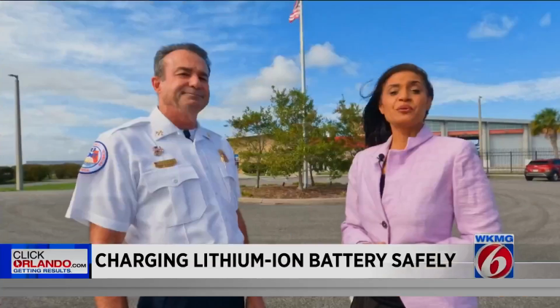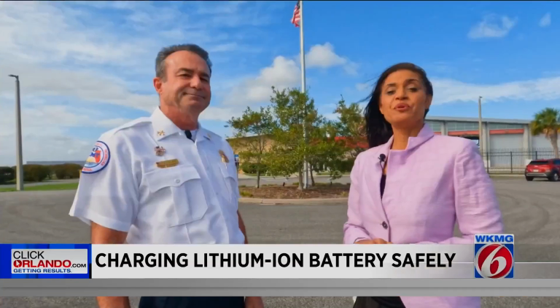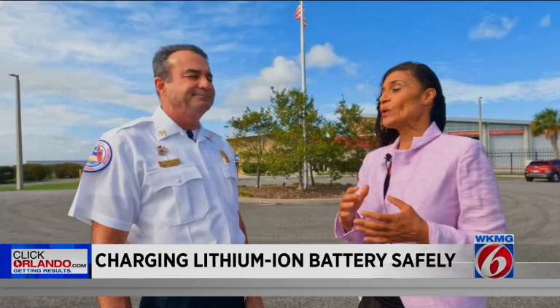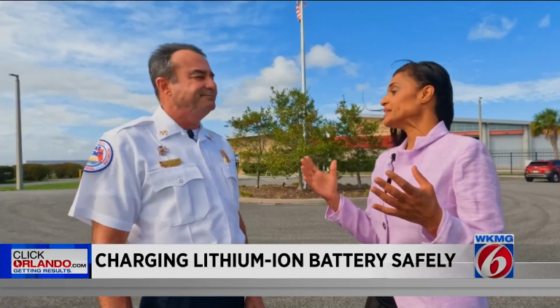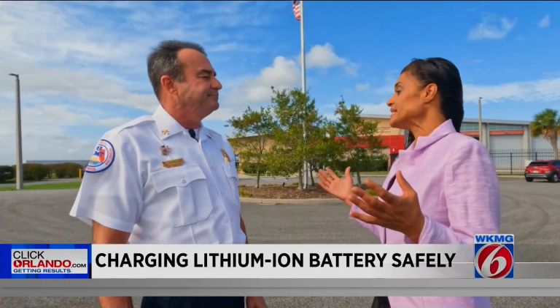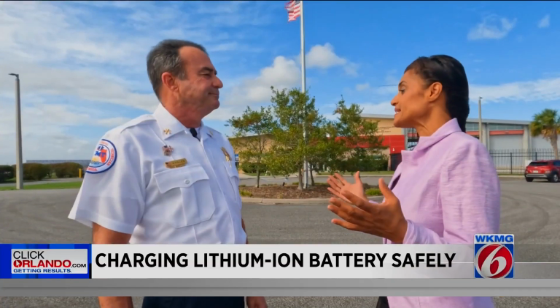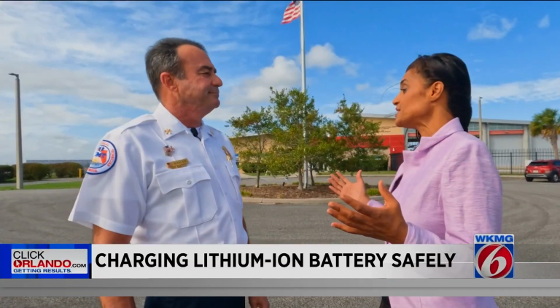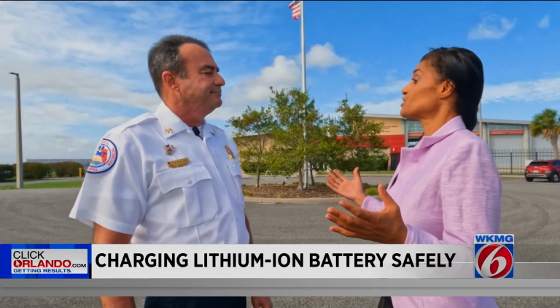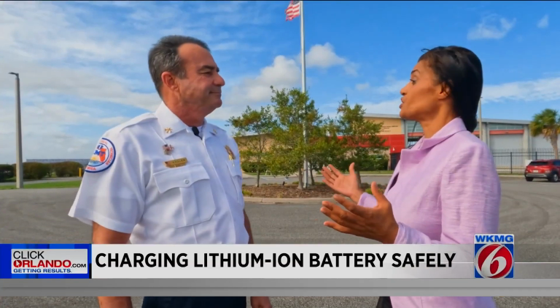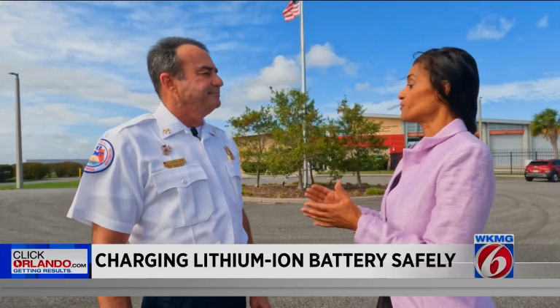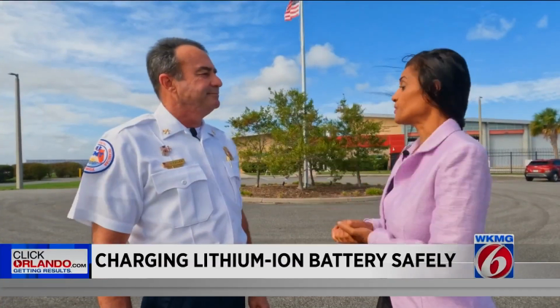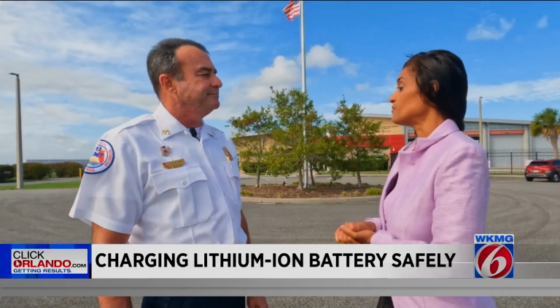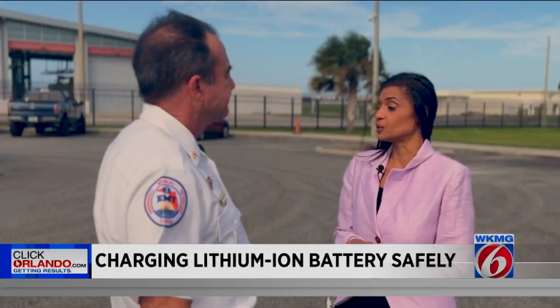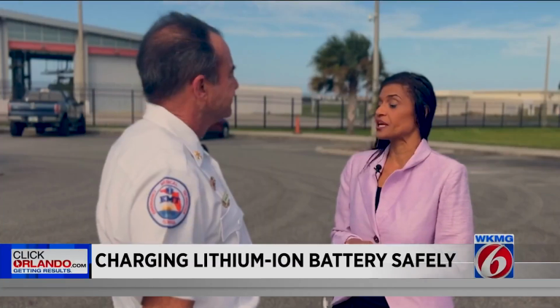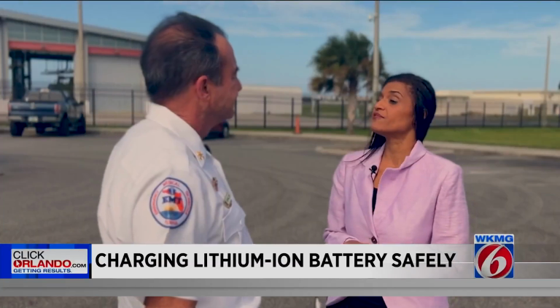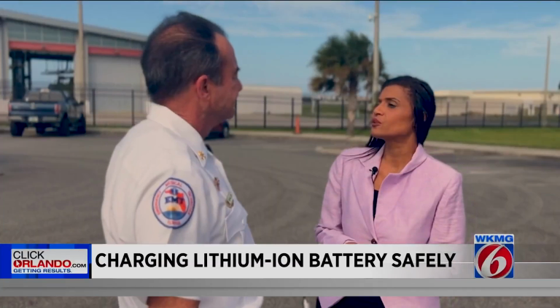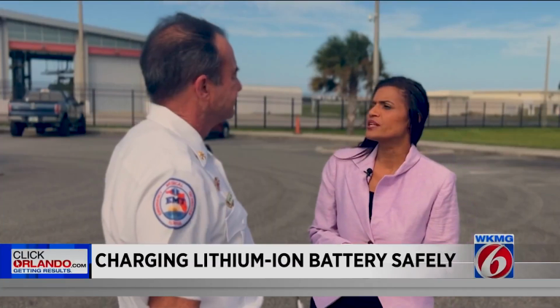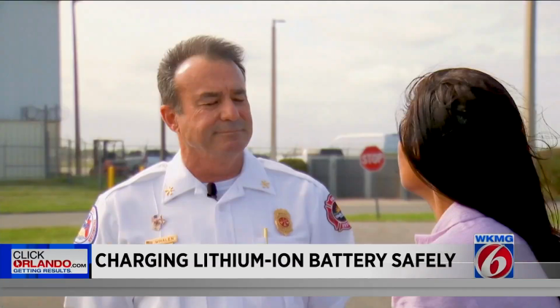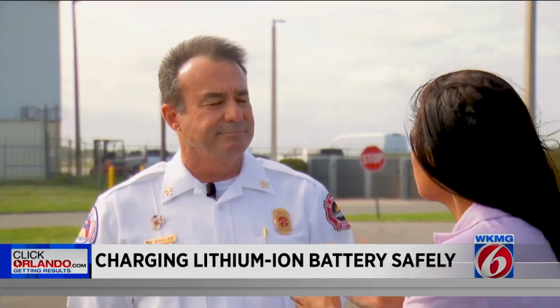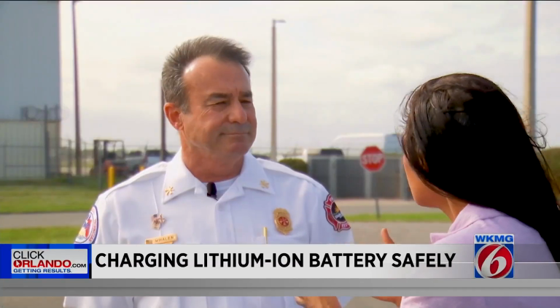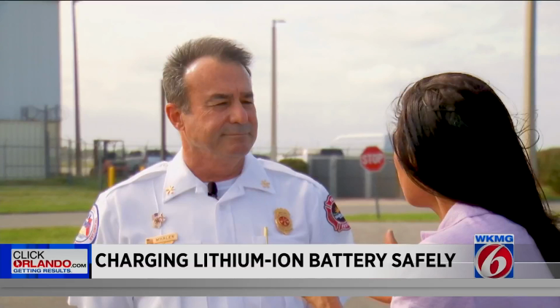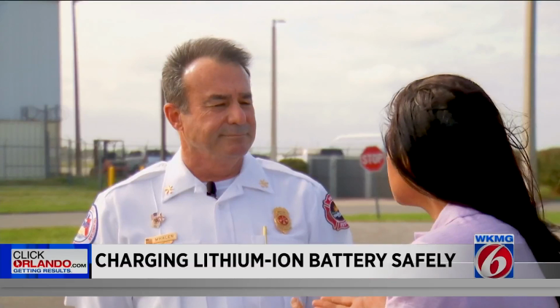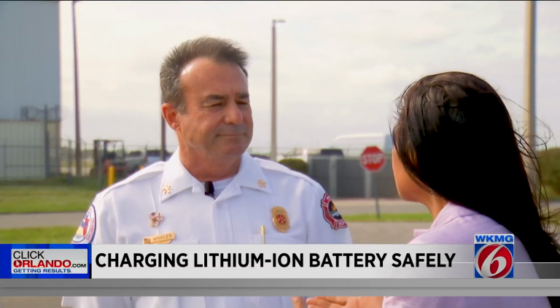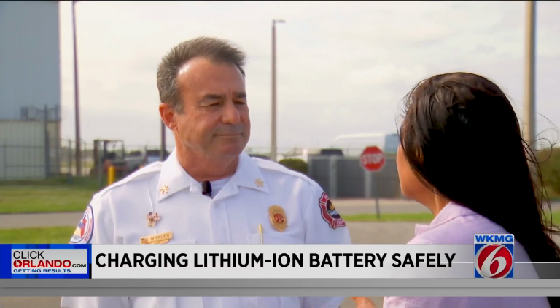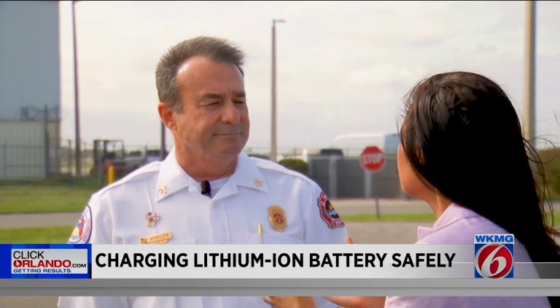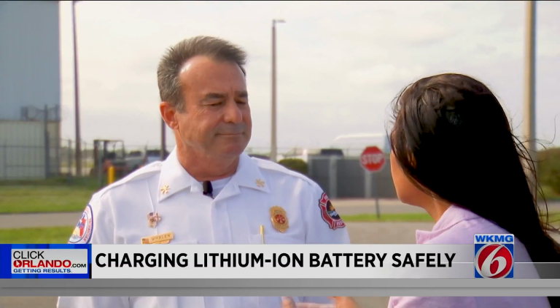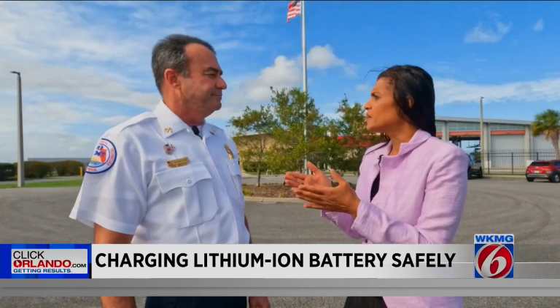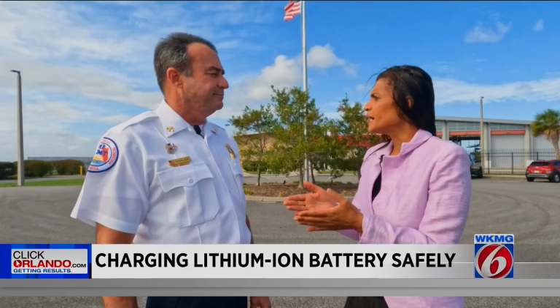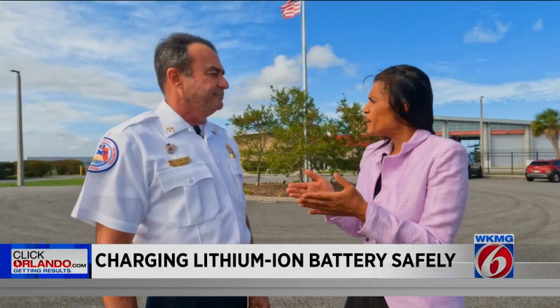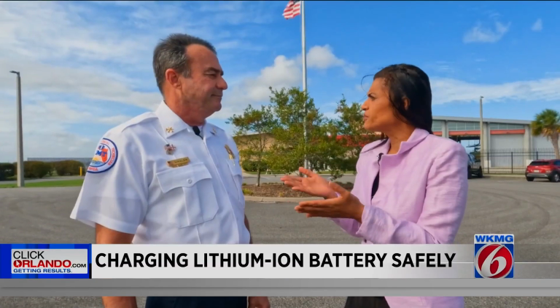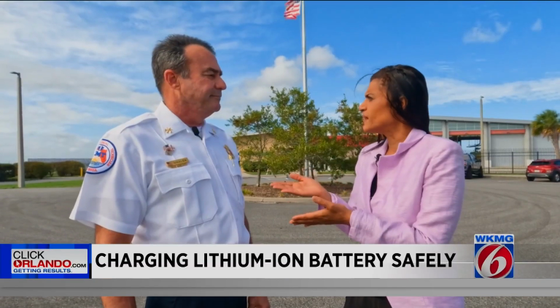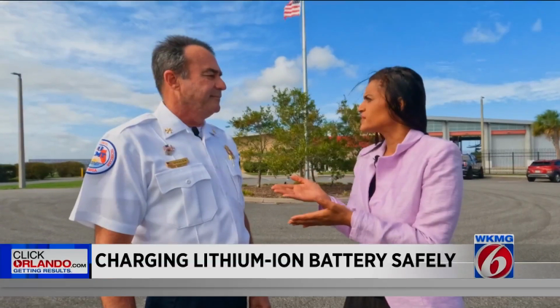I'm here with Bill Whalen. He is the Division Chief for the Volusia County Fire and Rescue. You're seeing an uptick in lithium-ion battery fires?